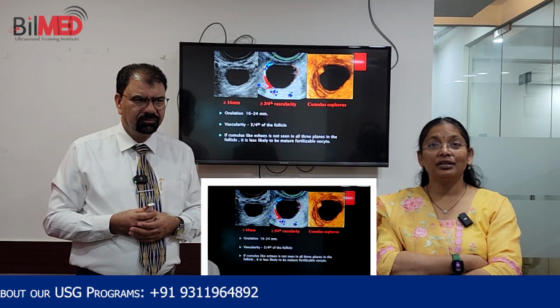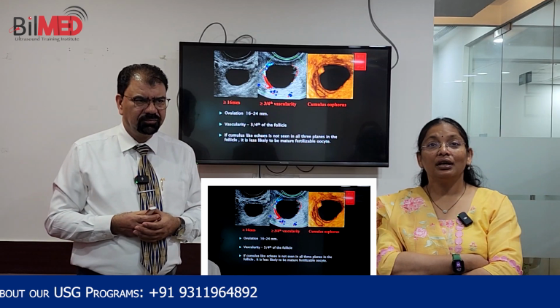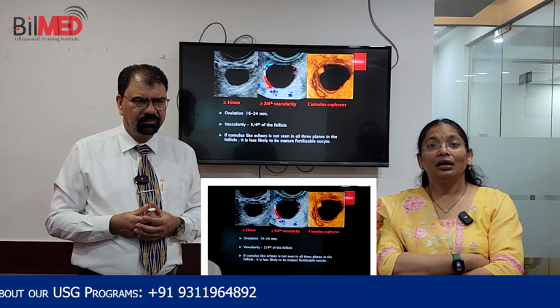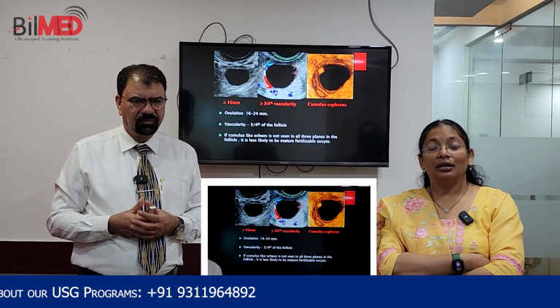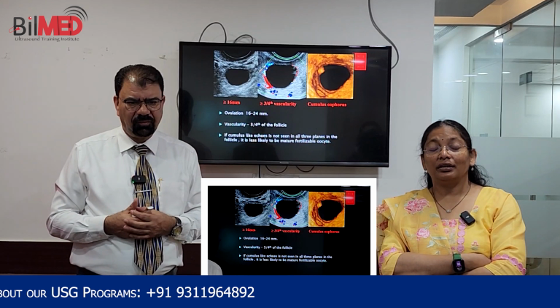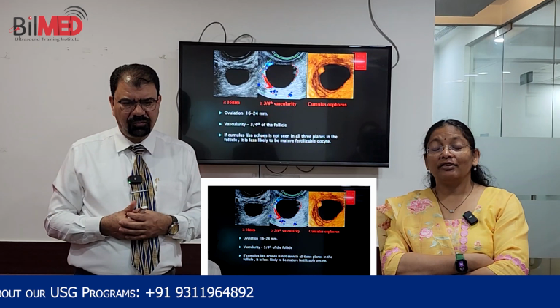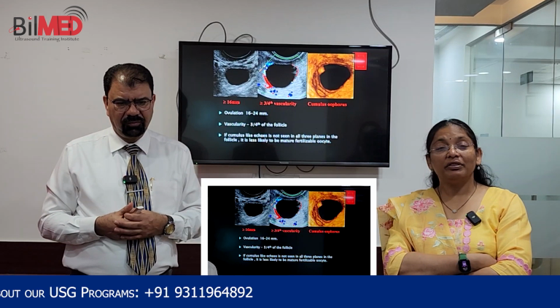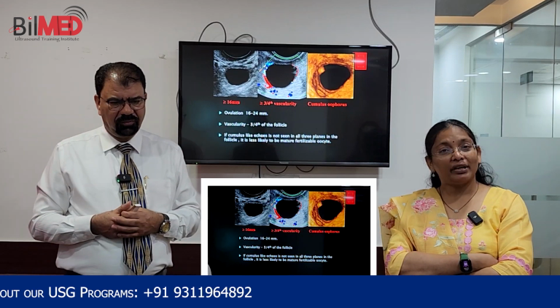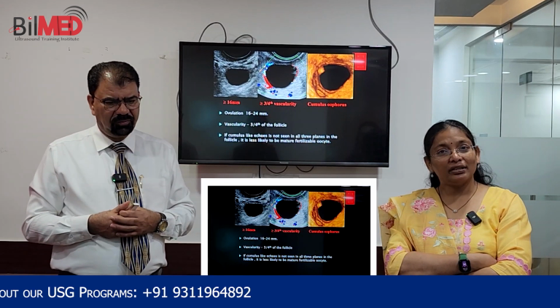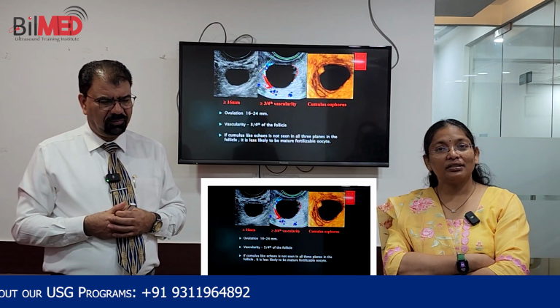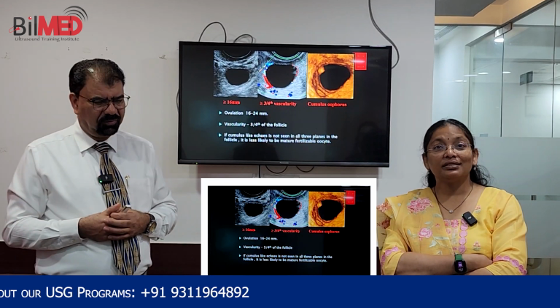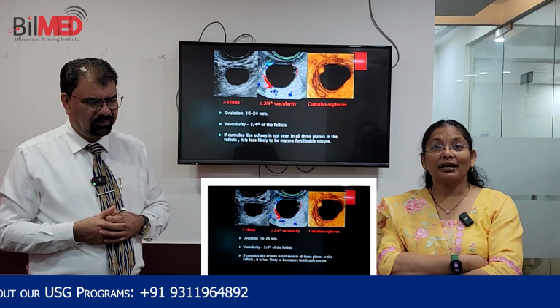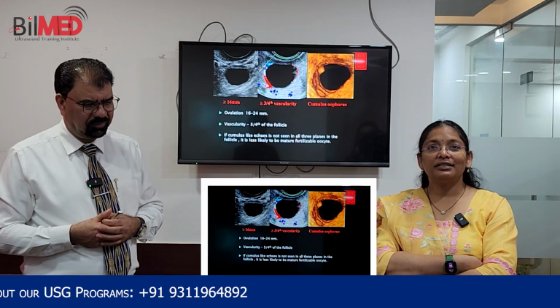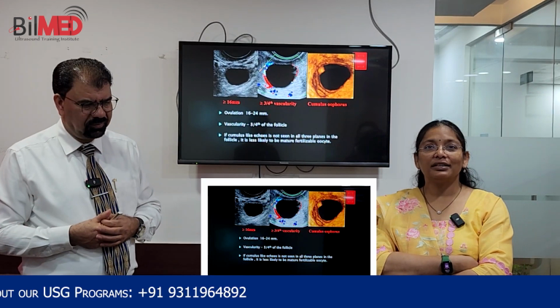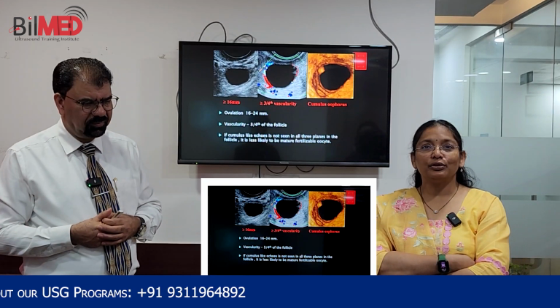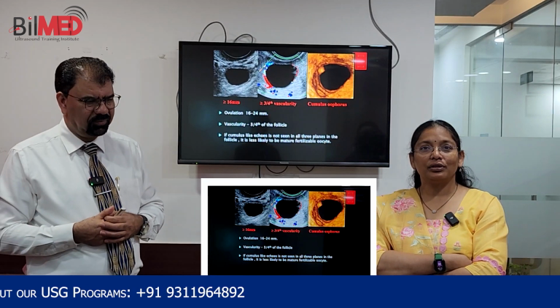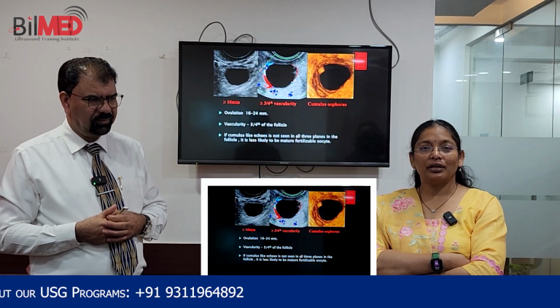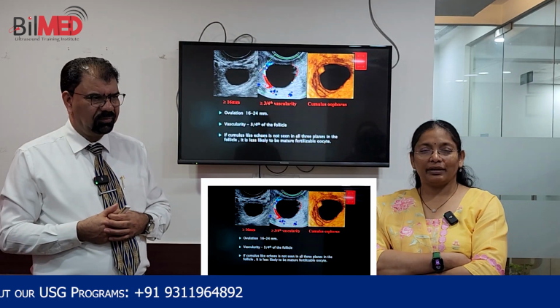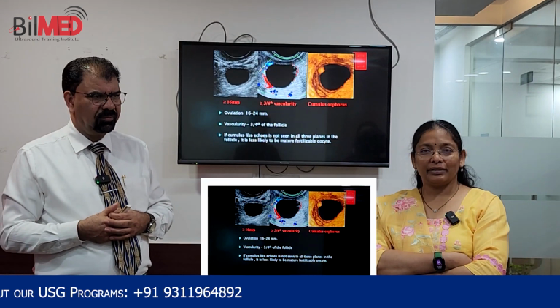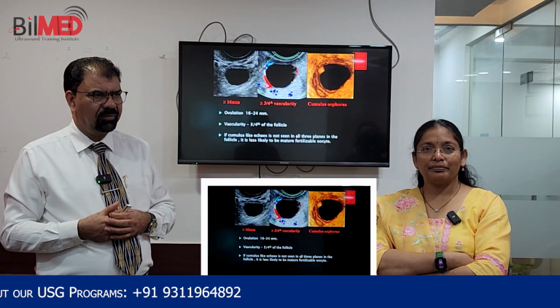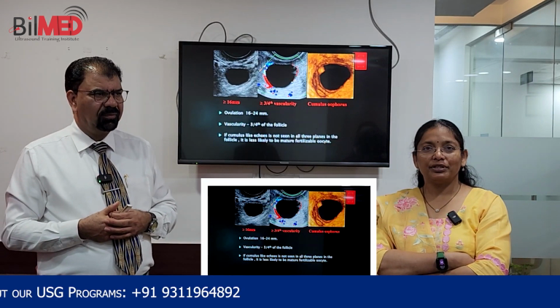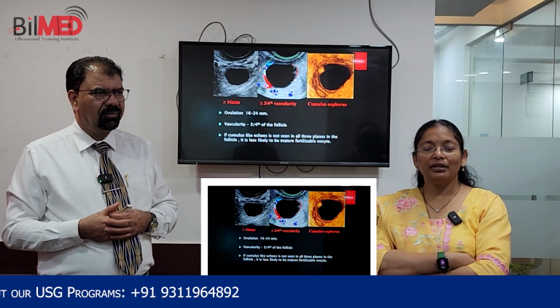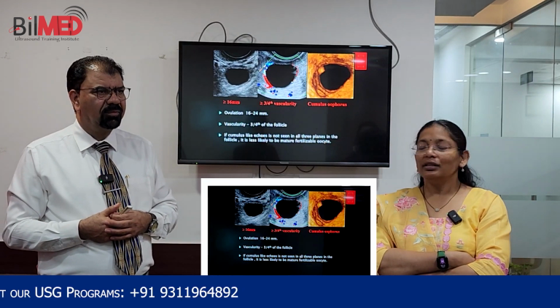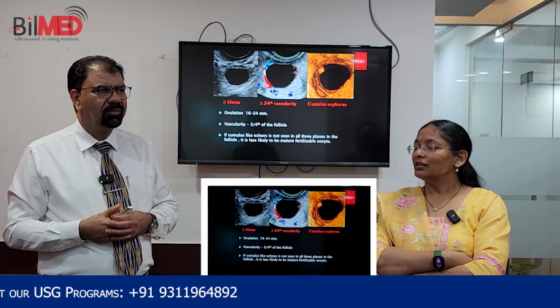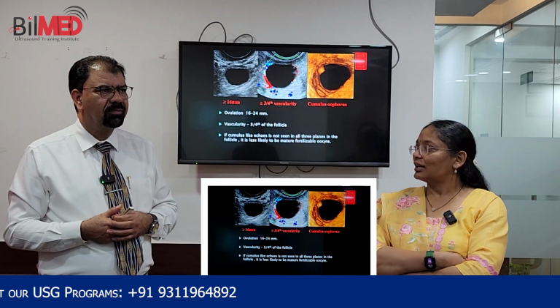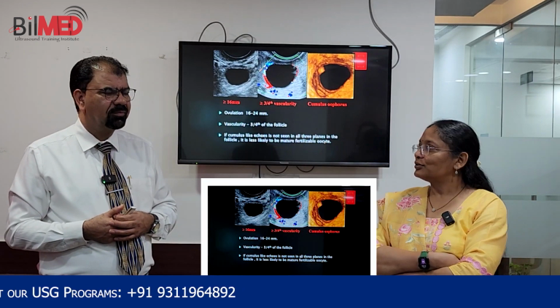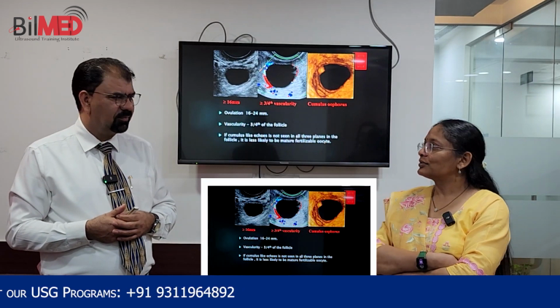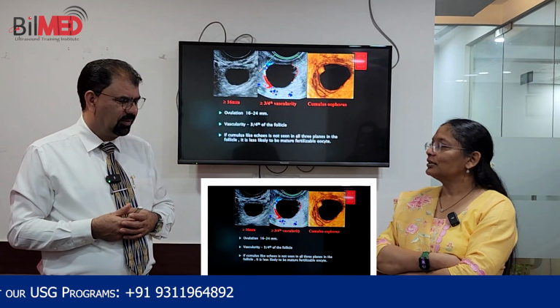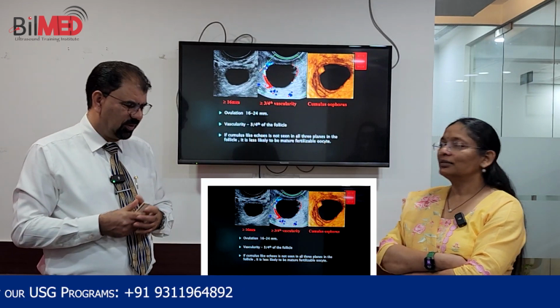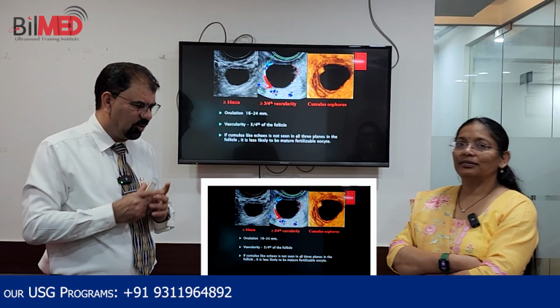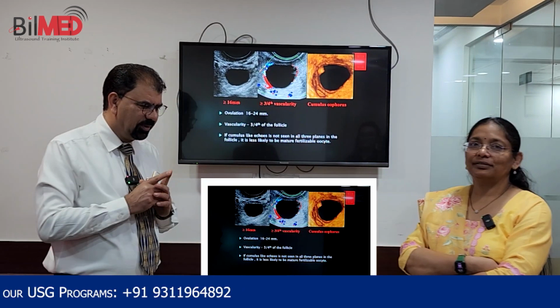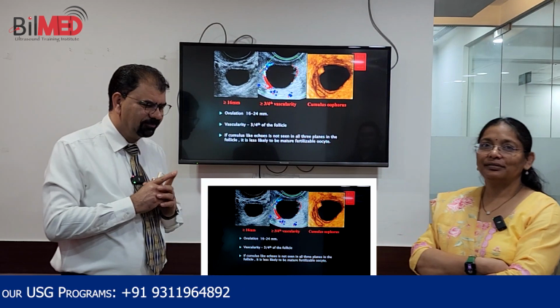Thank you, sir. That was an incredible presentation — it gave me various insights into egg rupture. Thank you very much.